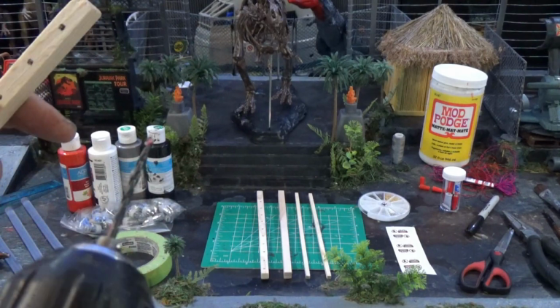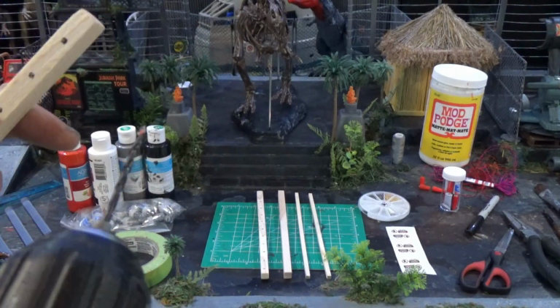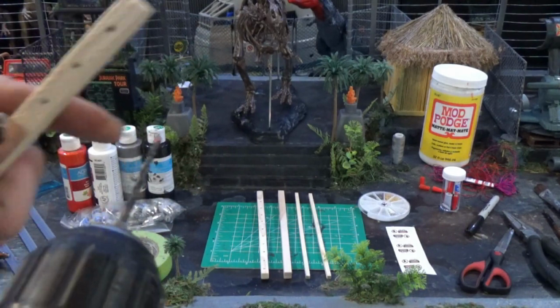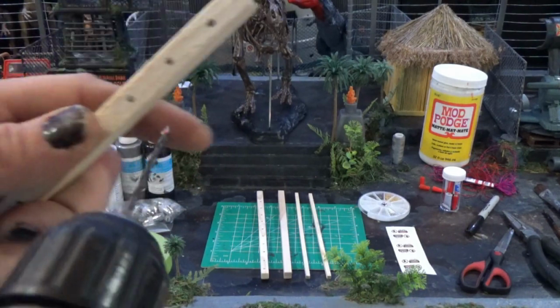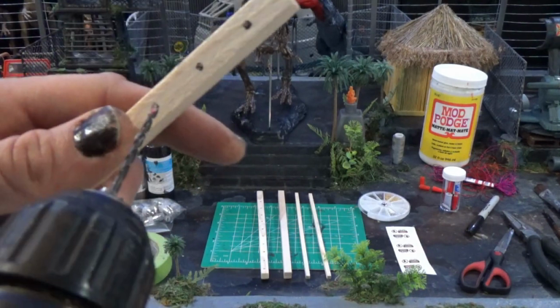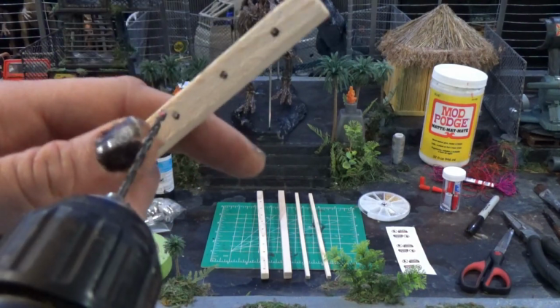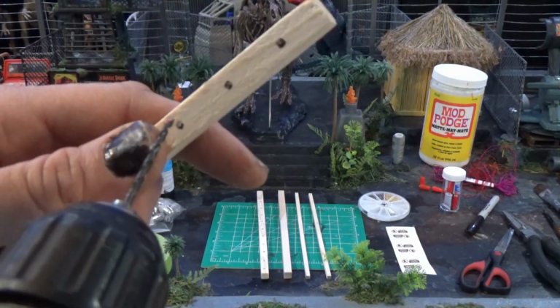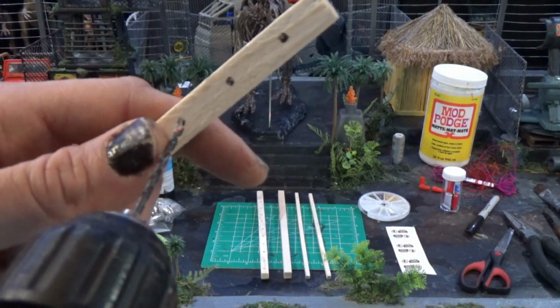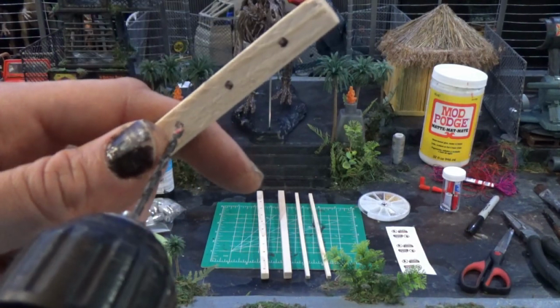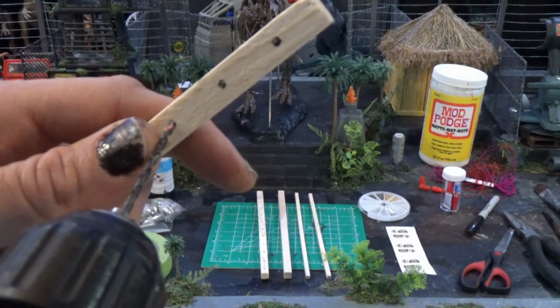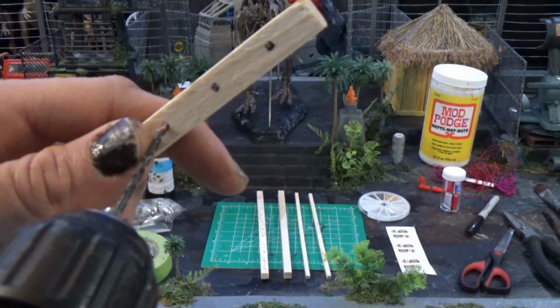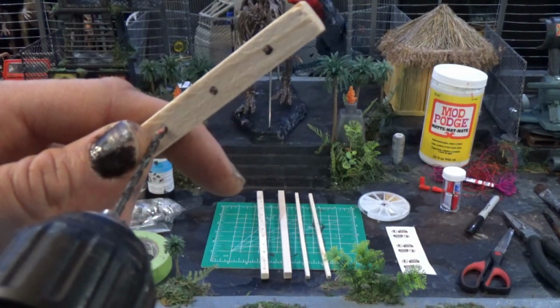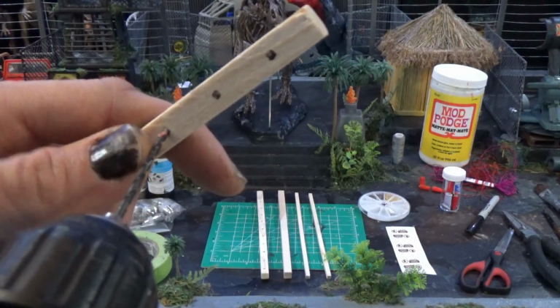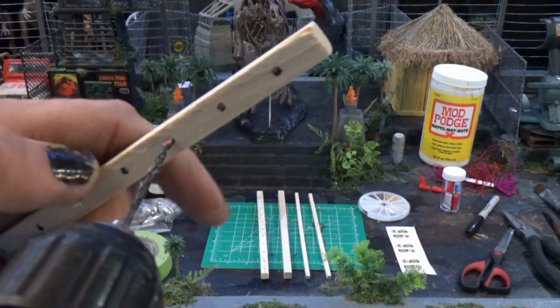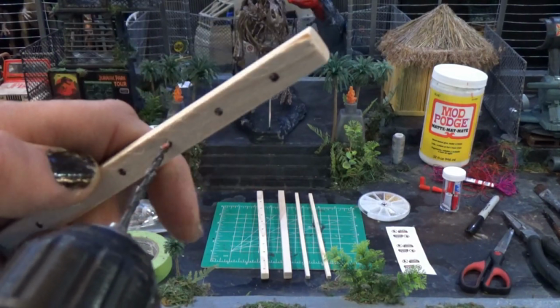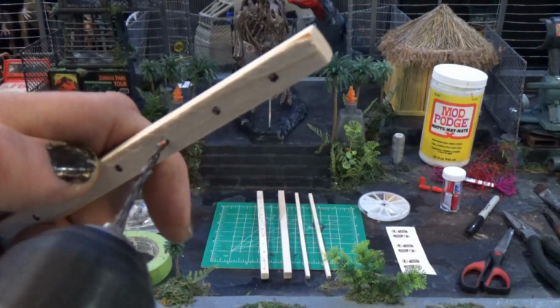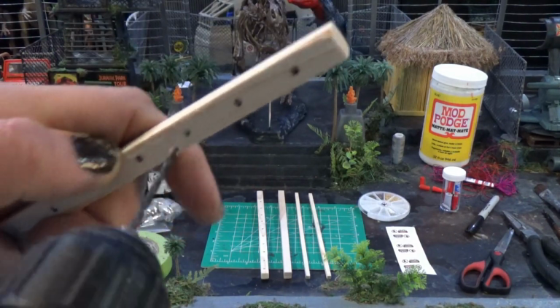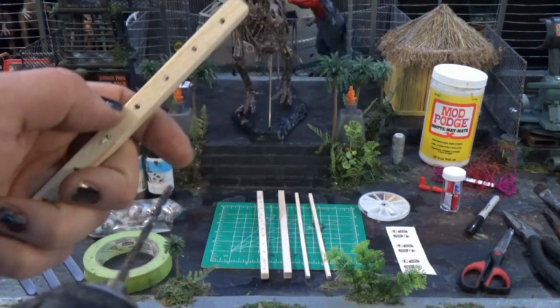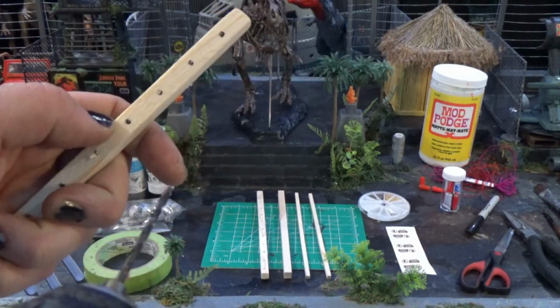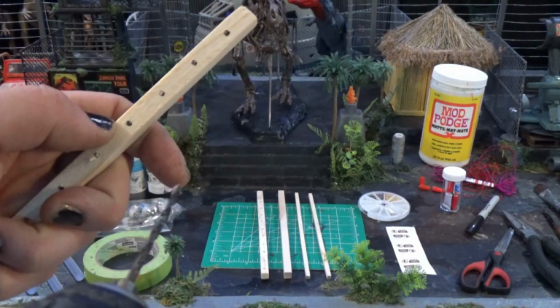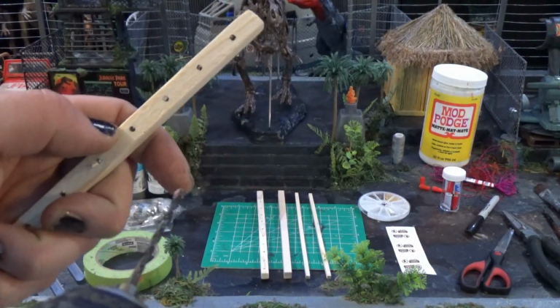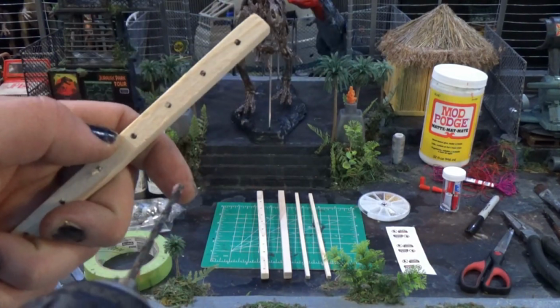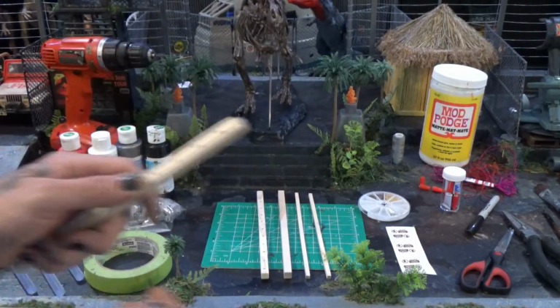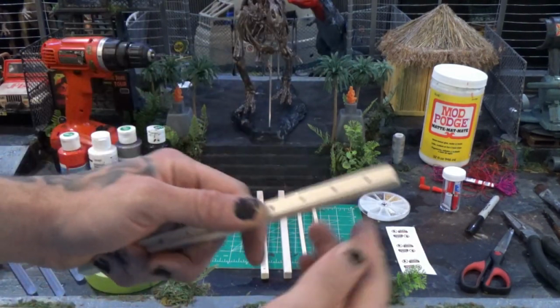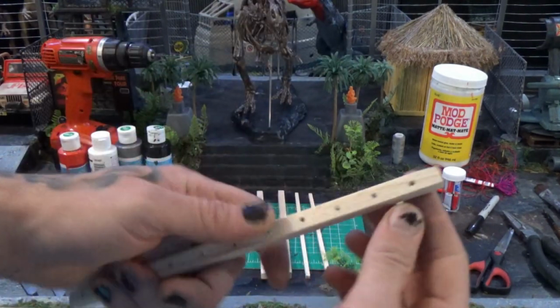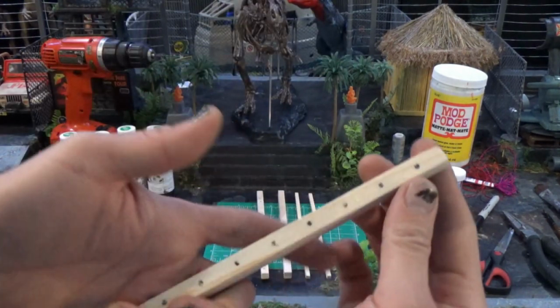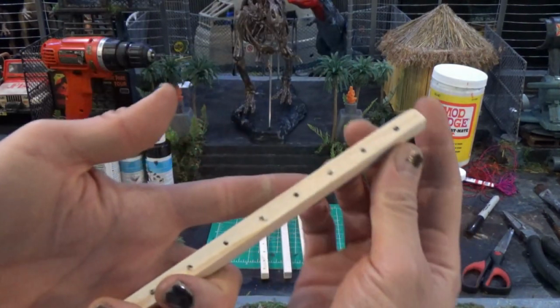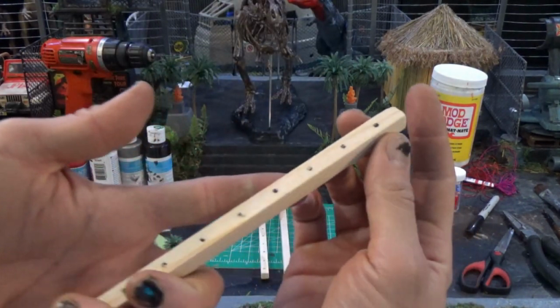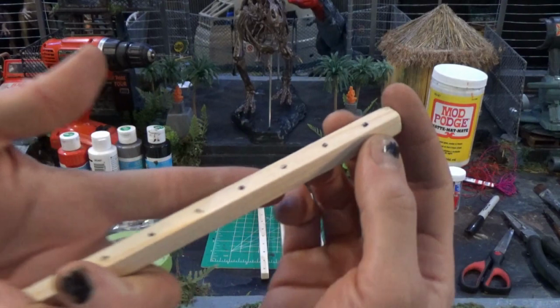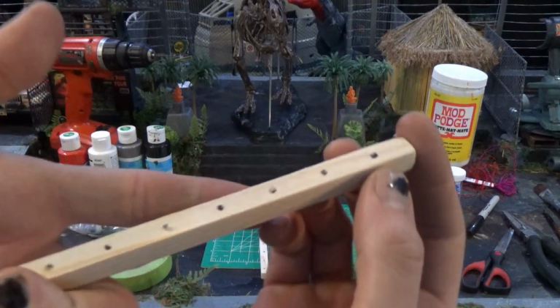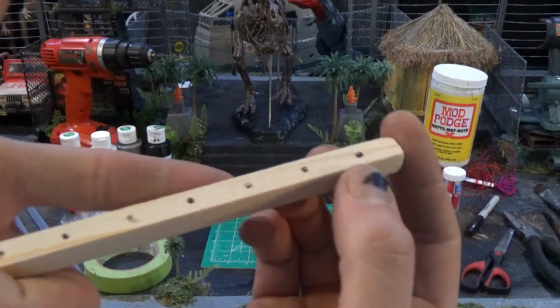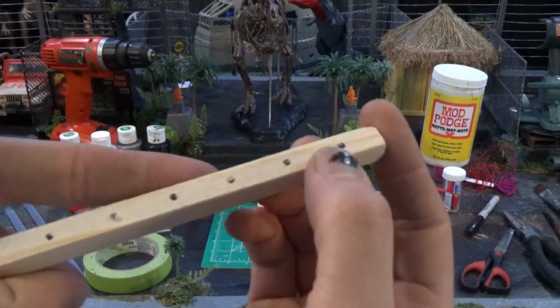If you have your dowels, use the drill to just start the holes a little bit — you literally just want to nick the surface. If you do any more than that, you're going to take away too much material for the eye screw to grip.